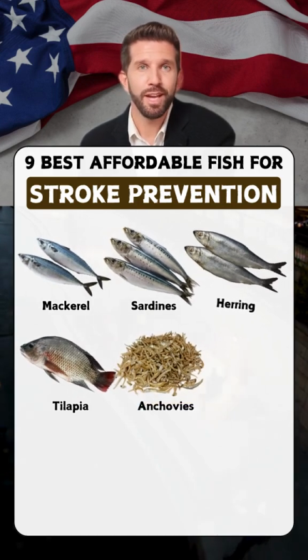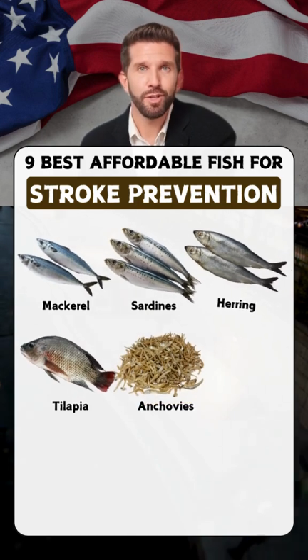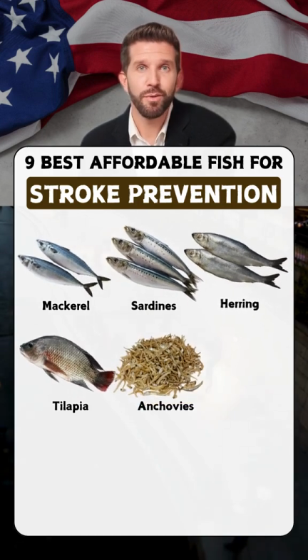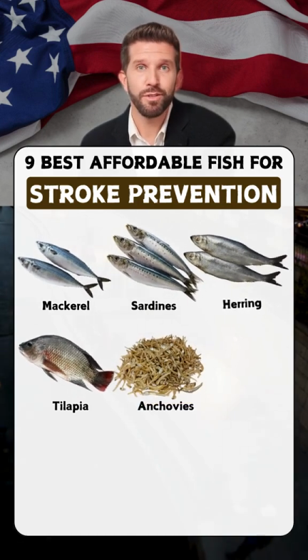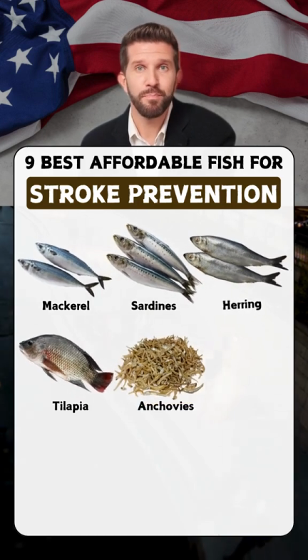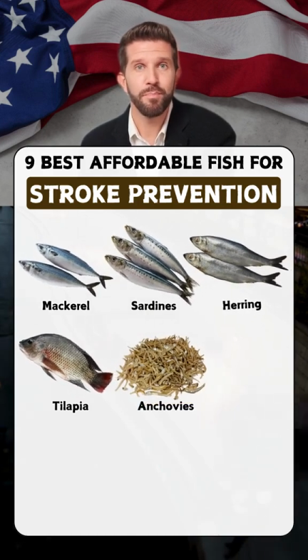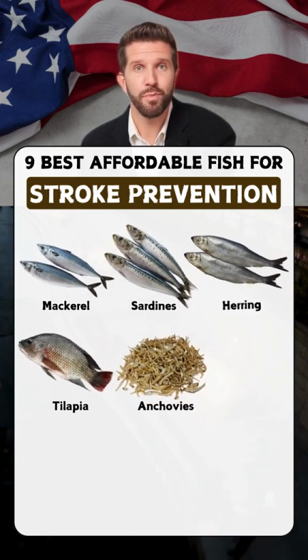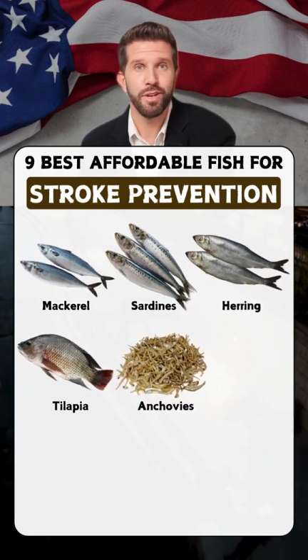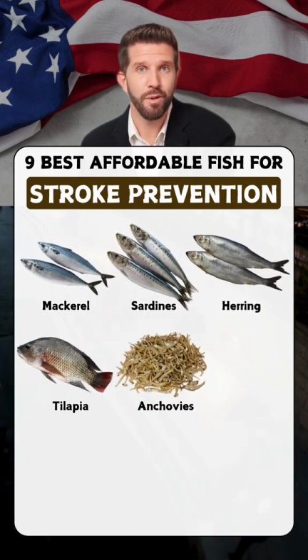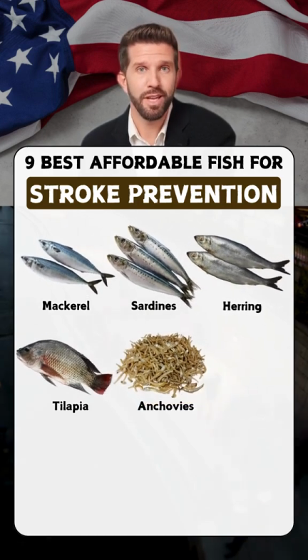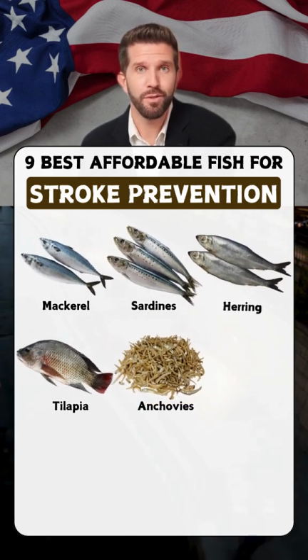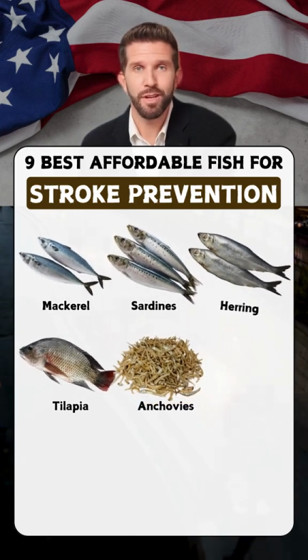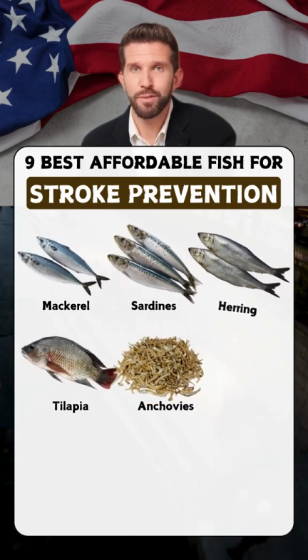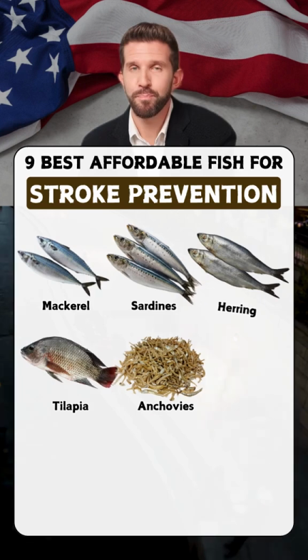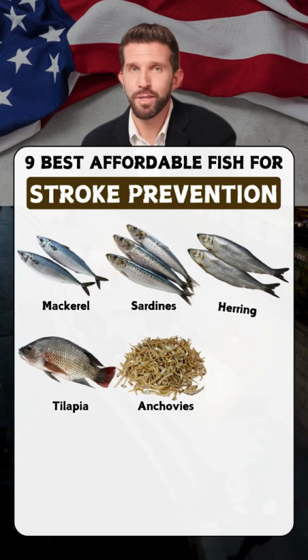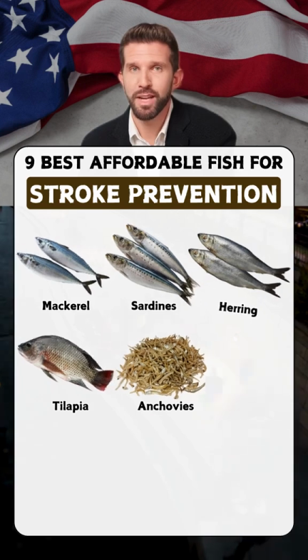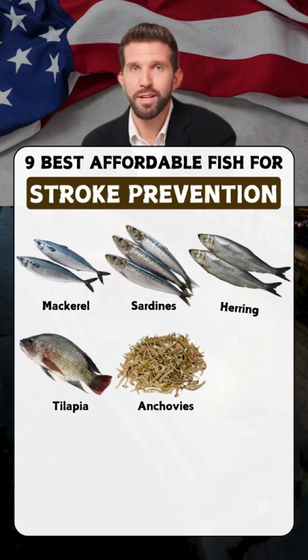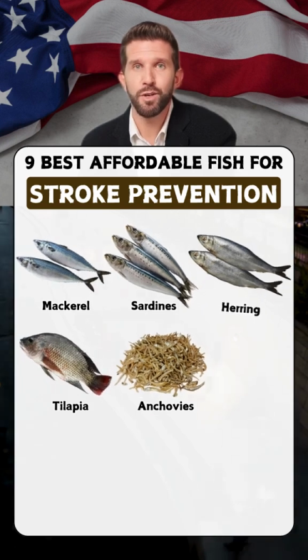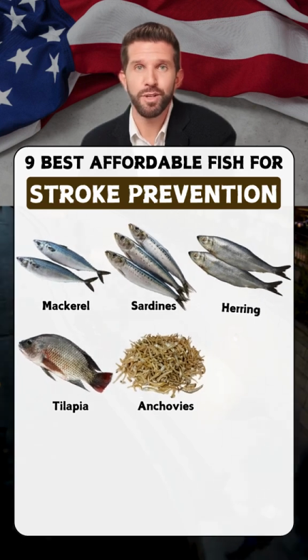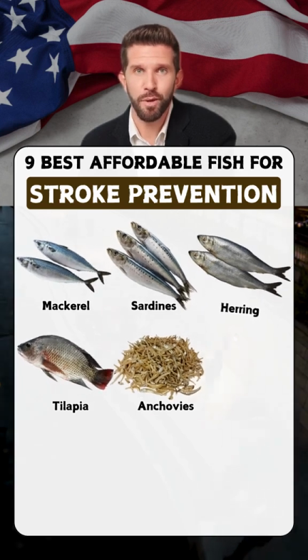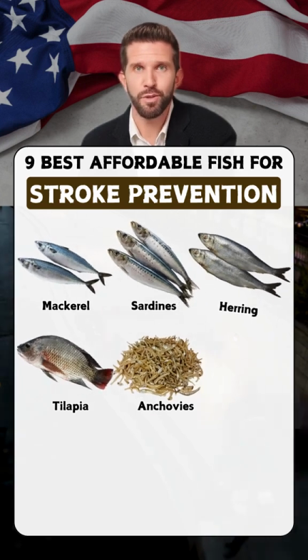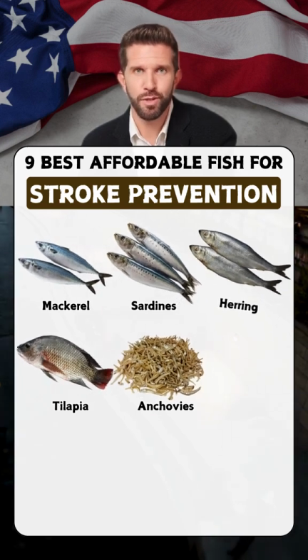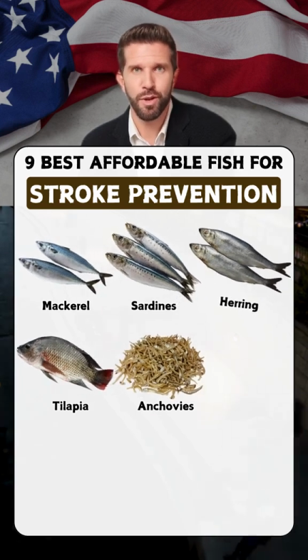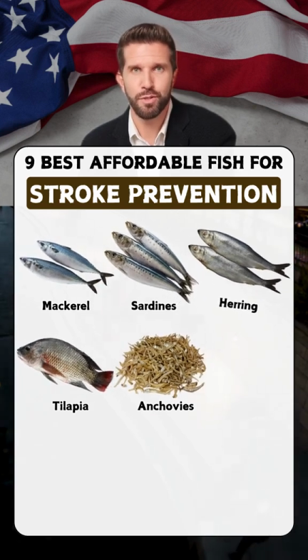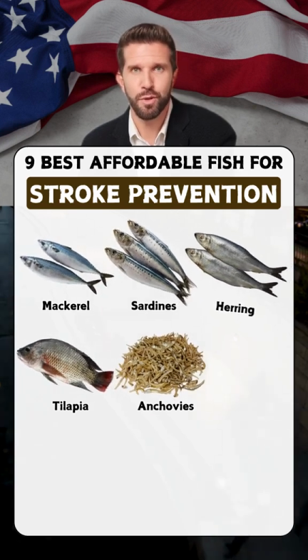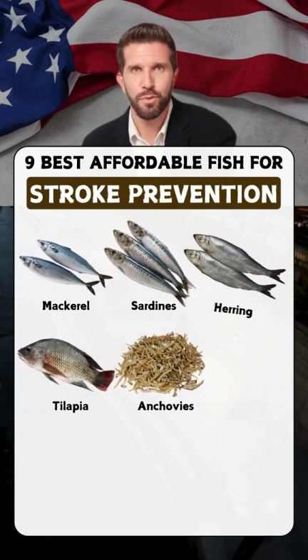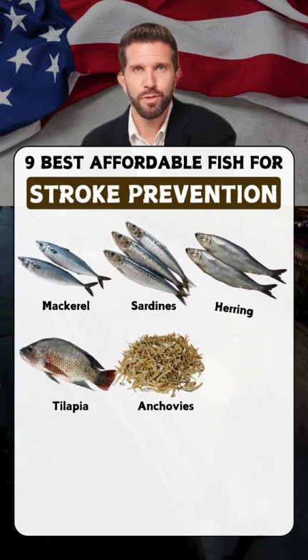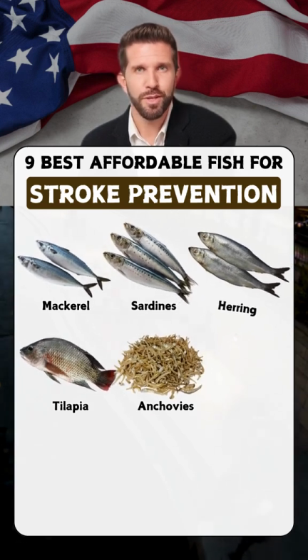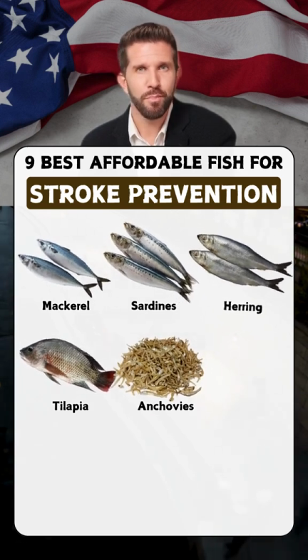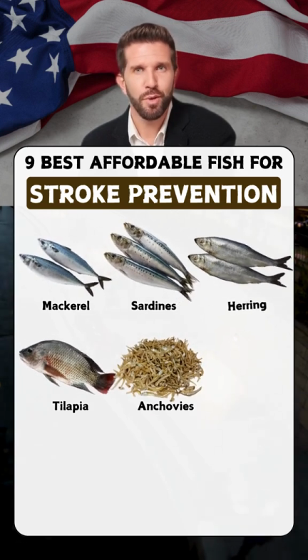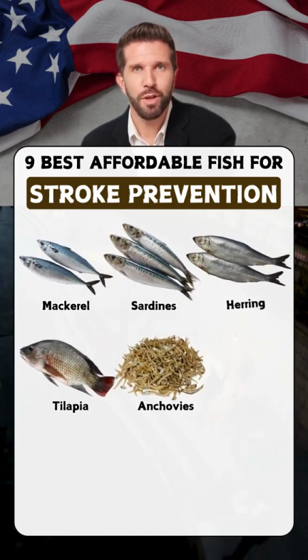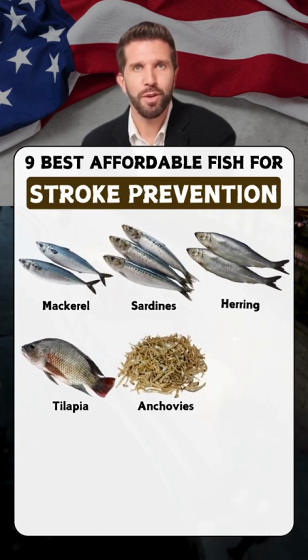Anchovies: rich in omega-3s, anchovies help reduce cholesterol levels and support heart health.